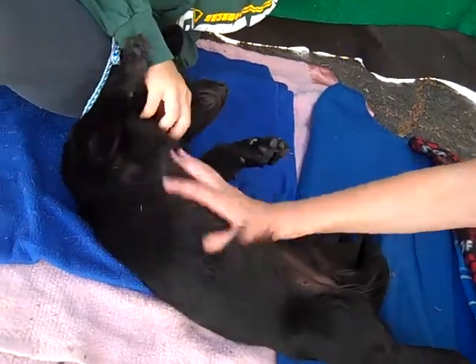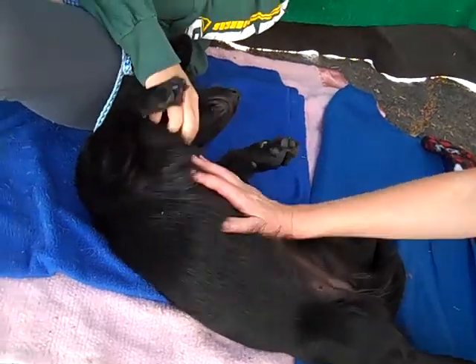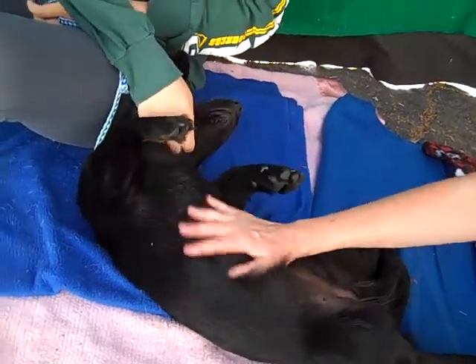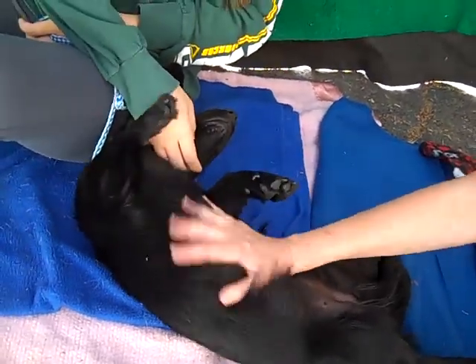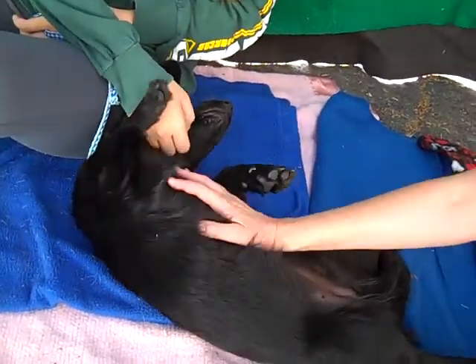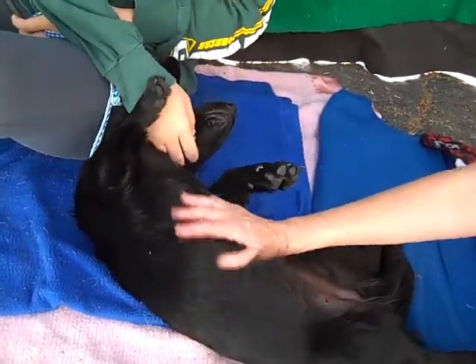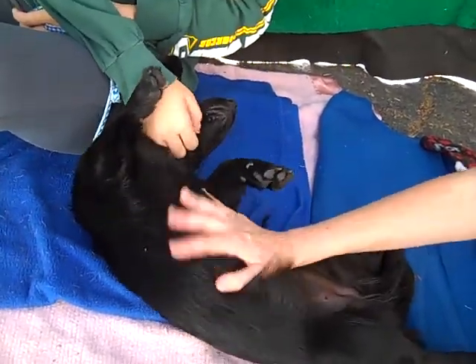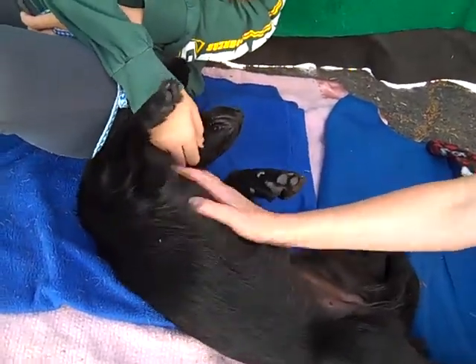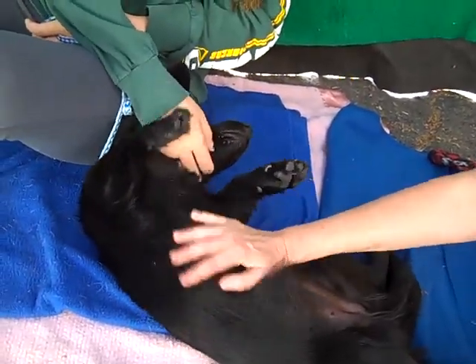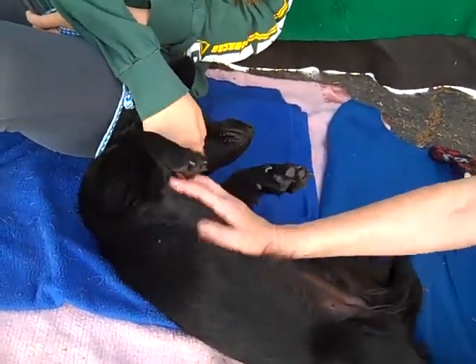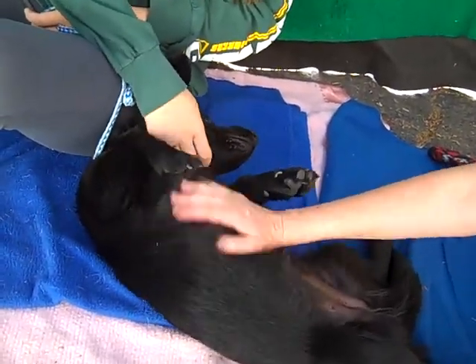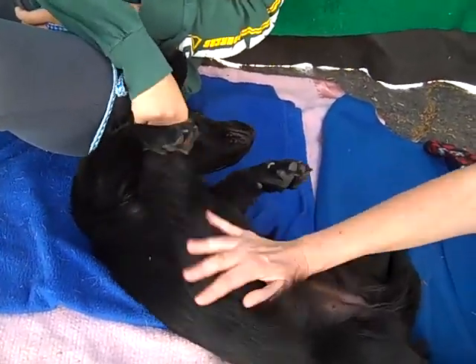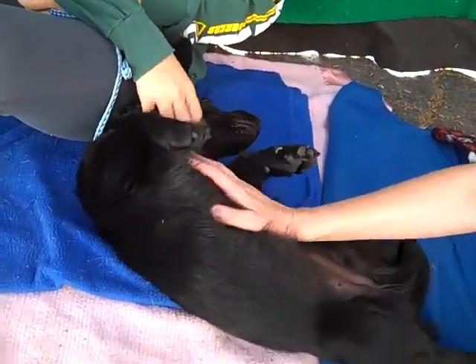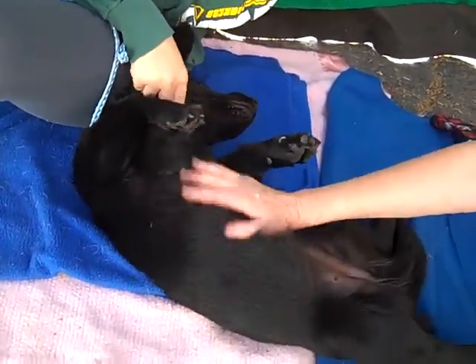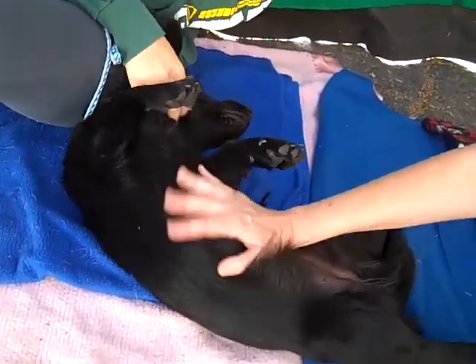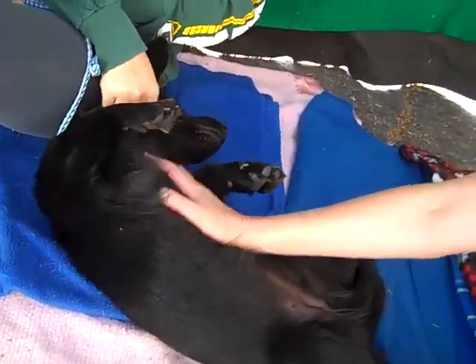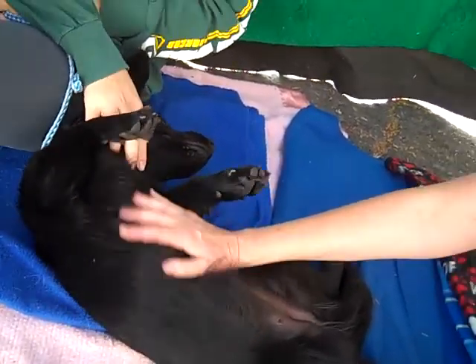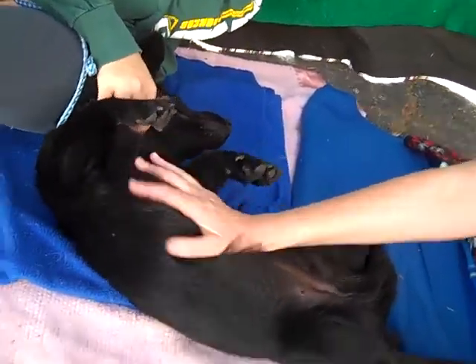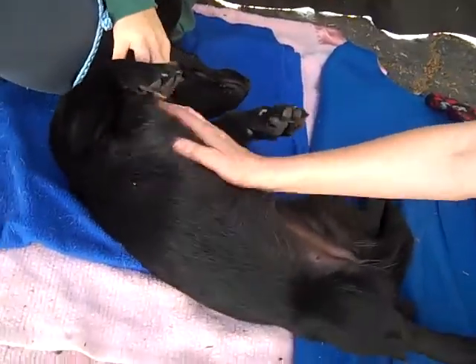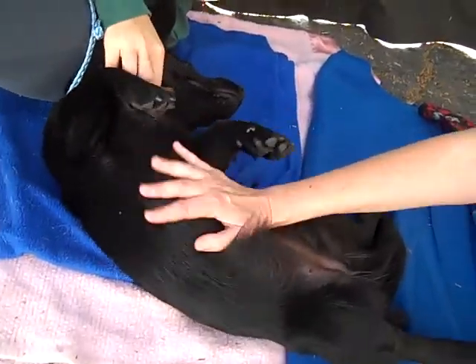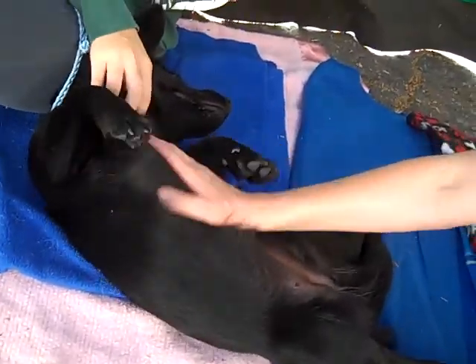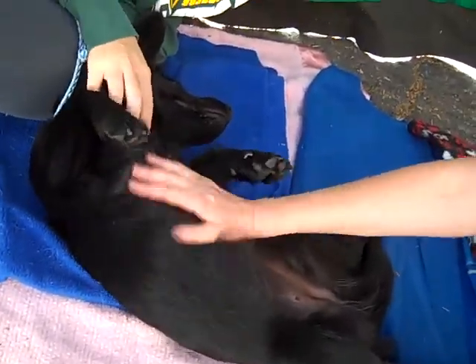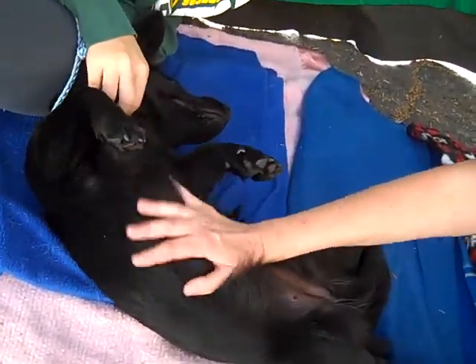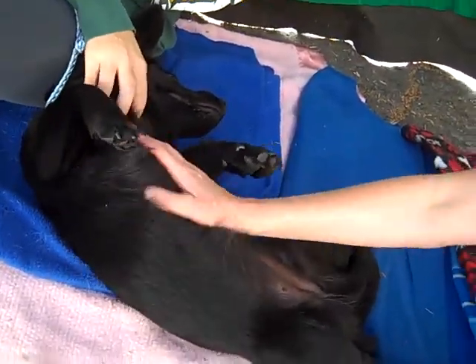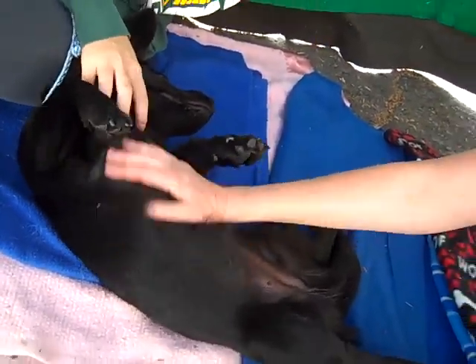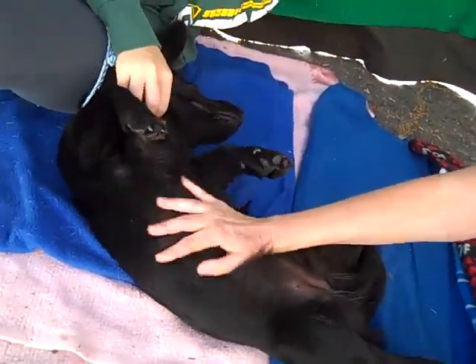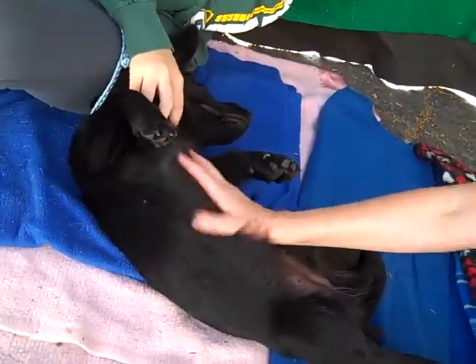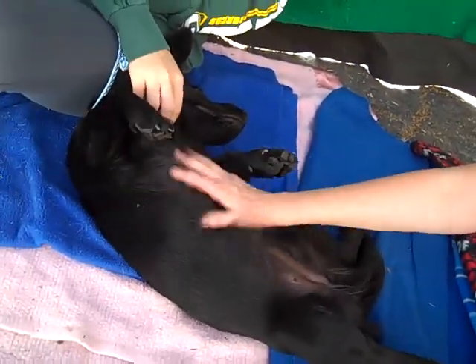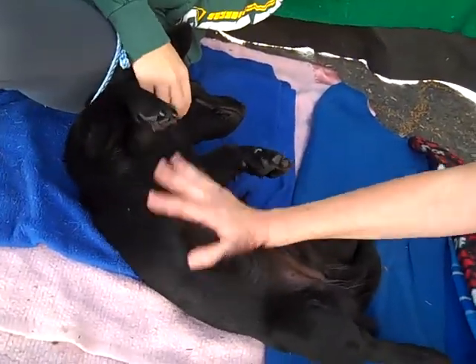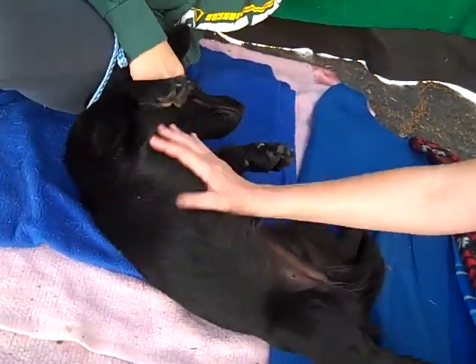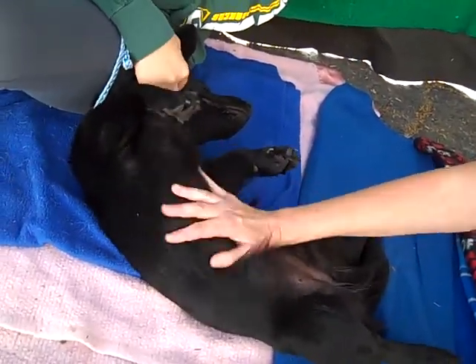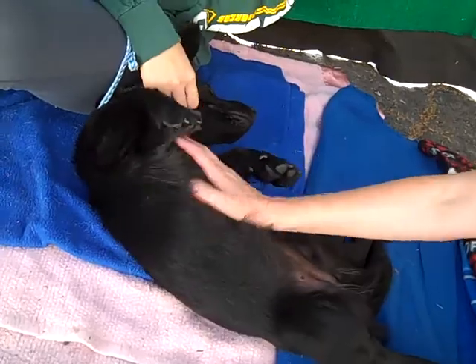So come on down and meet Winnie here at the Baldwin Park Shelter and take her home with you. Is she swell!